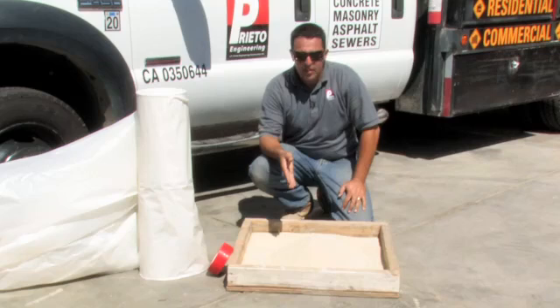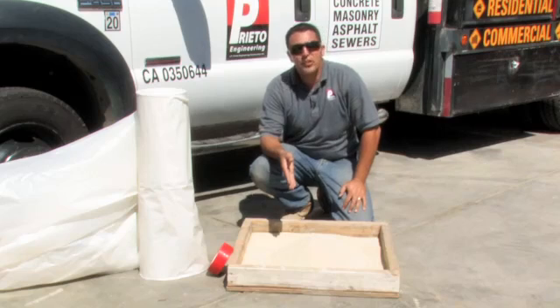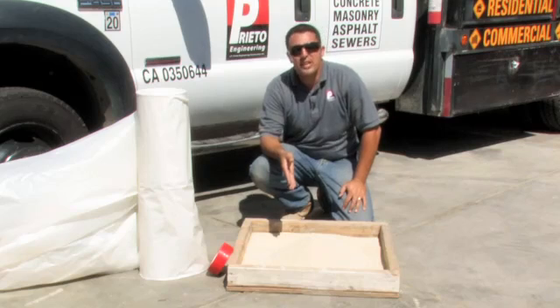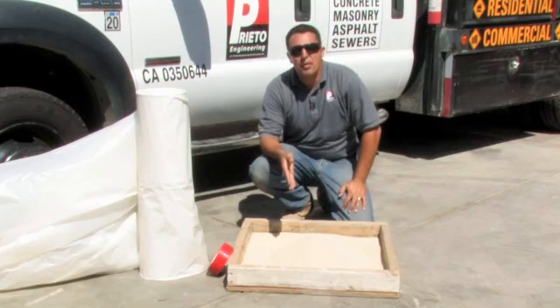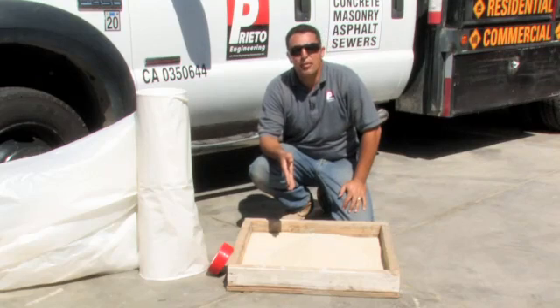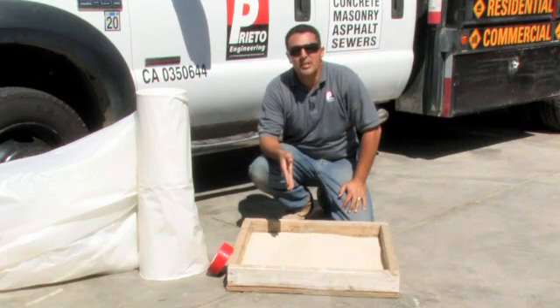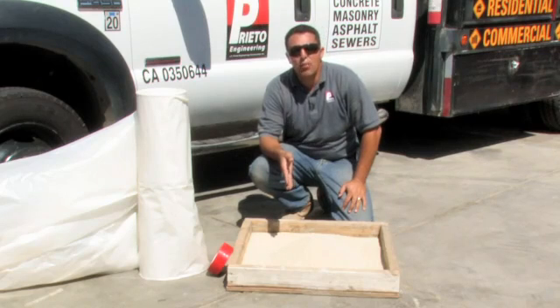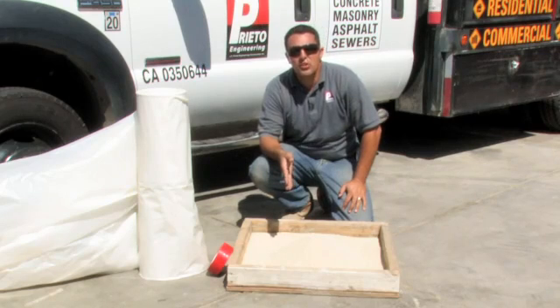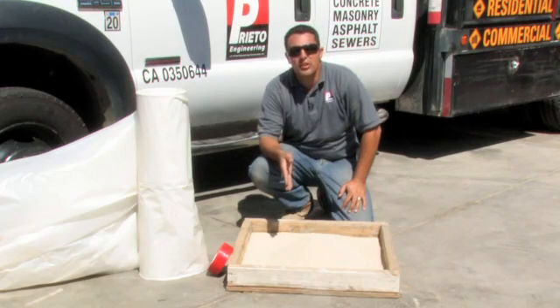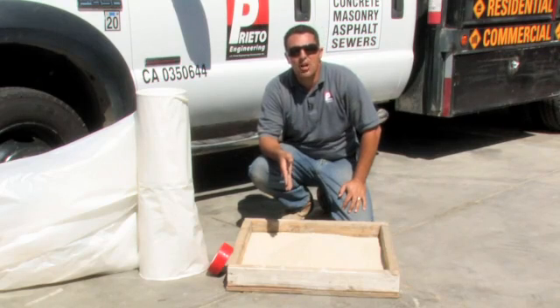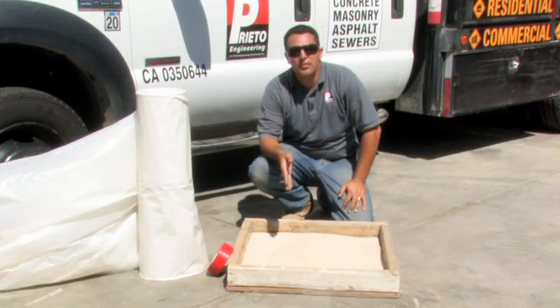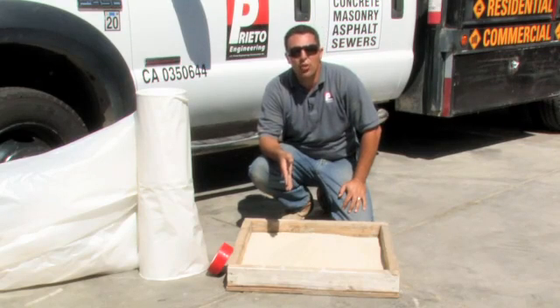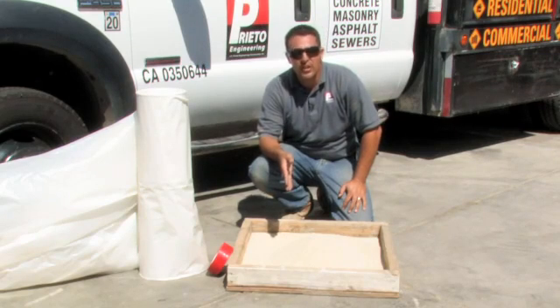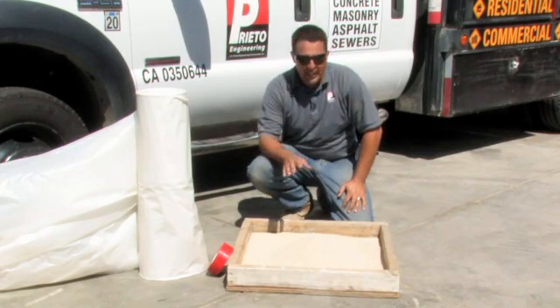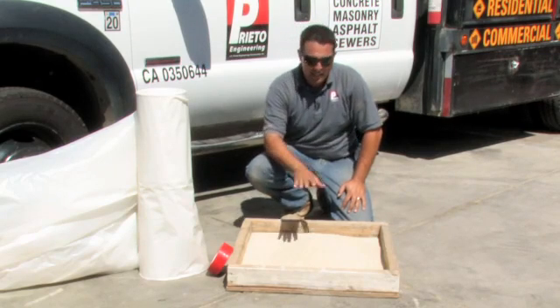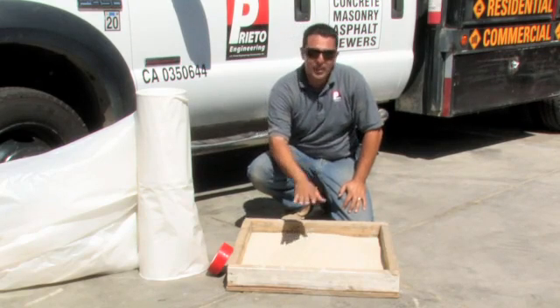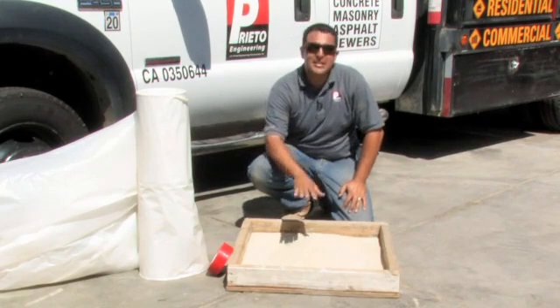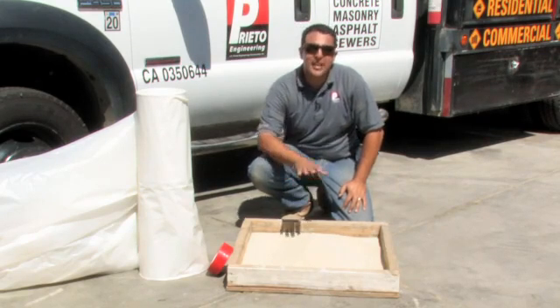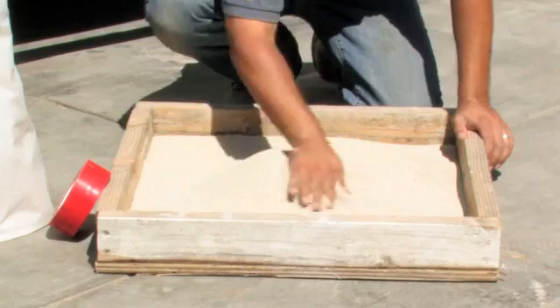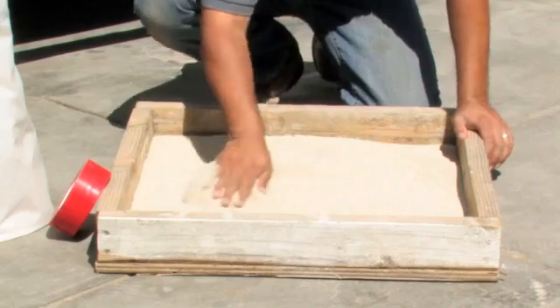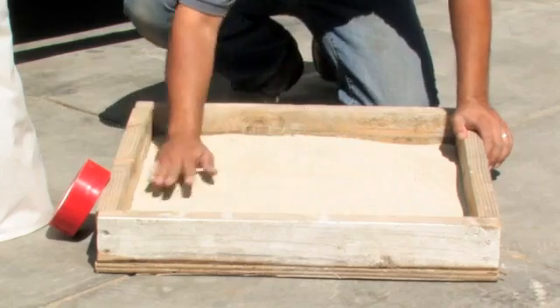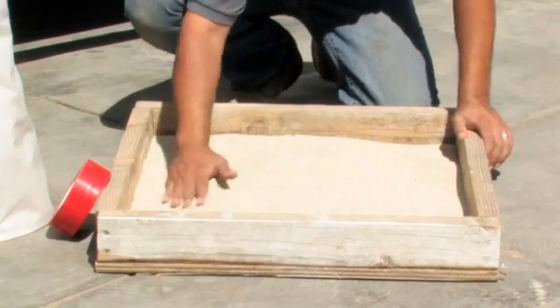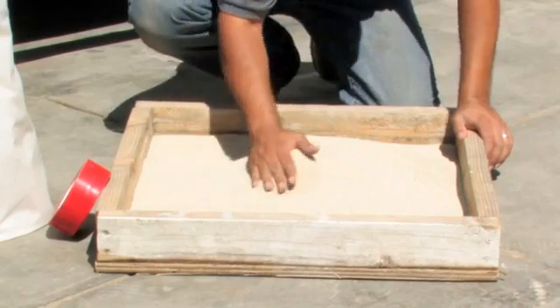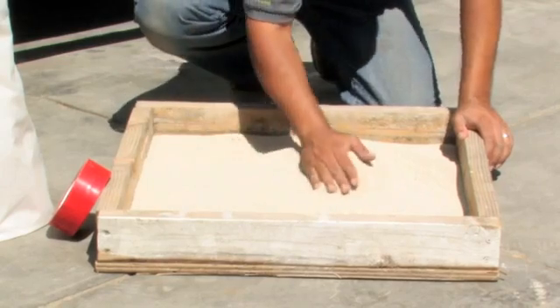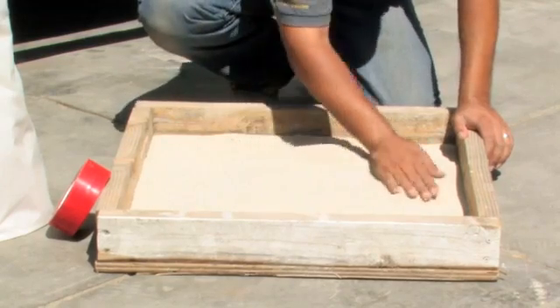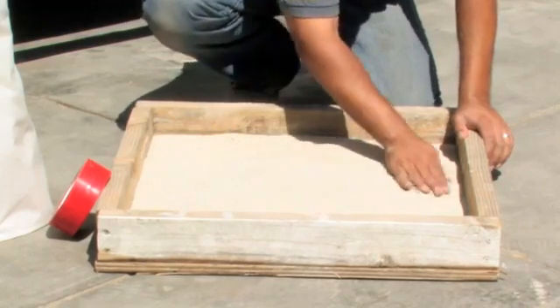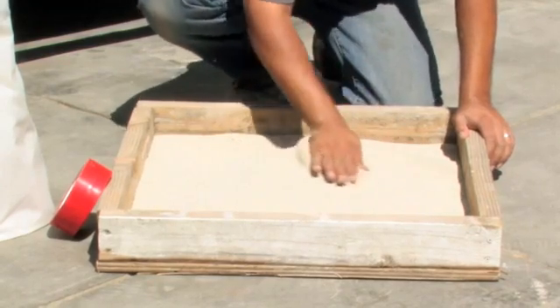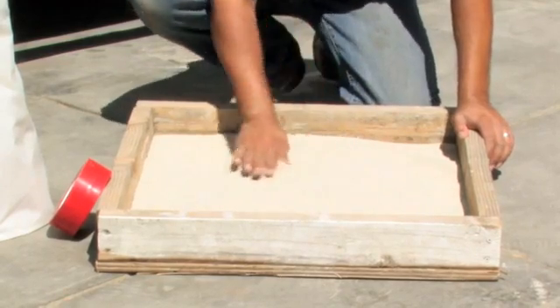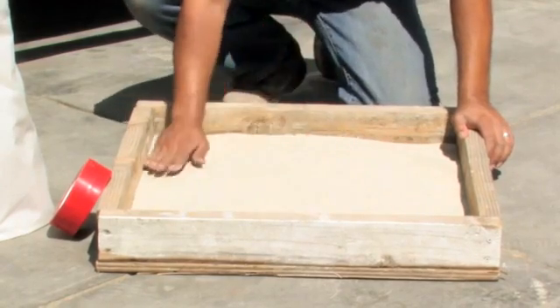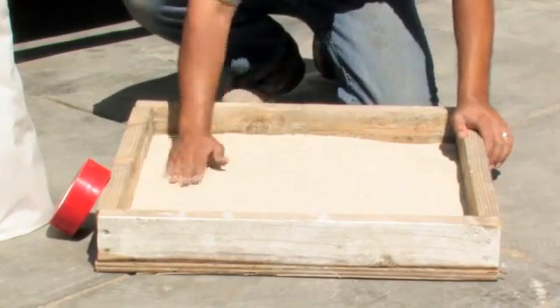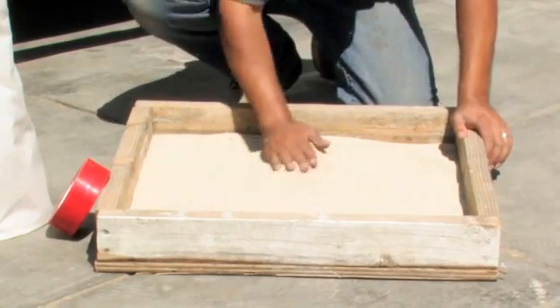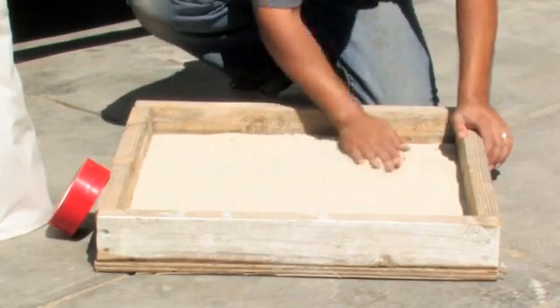The first step in preventing moisture in a concrete floor is to place a layer of sand, anywhere from about an inch and a half to two inches.